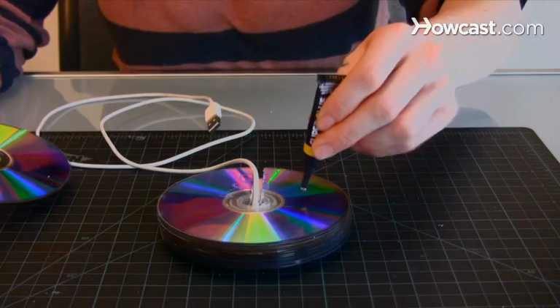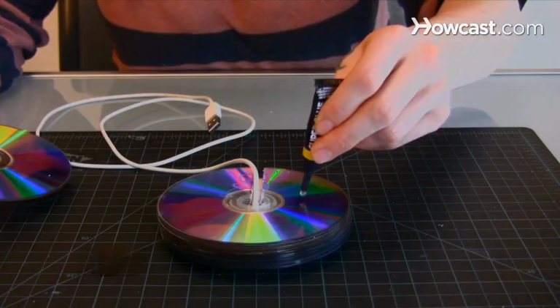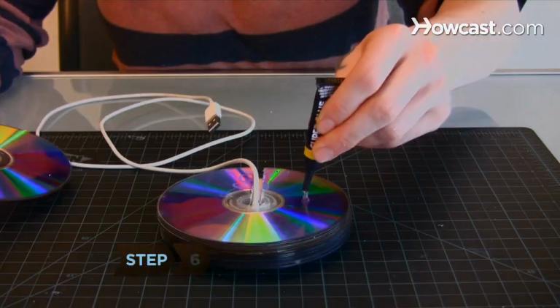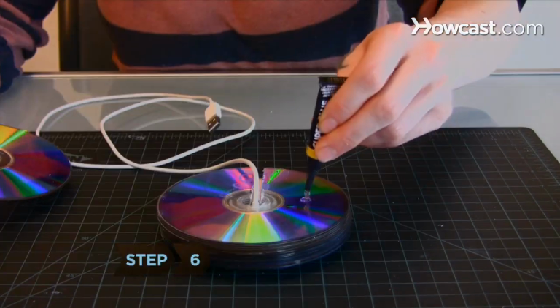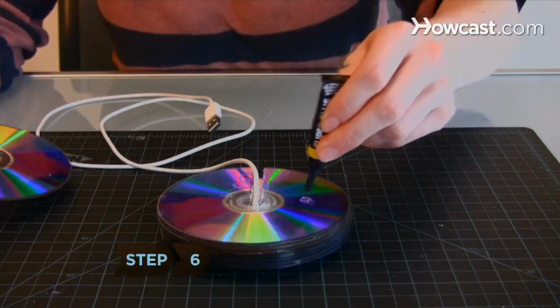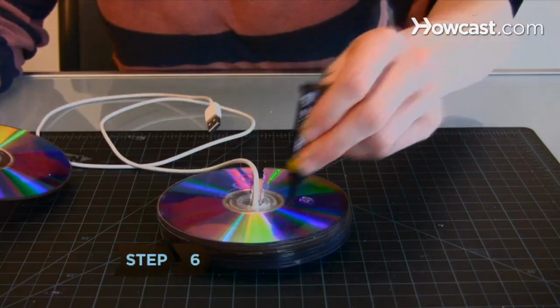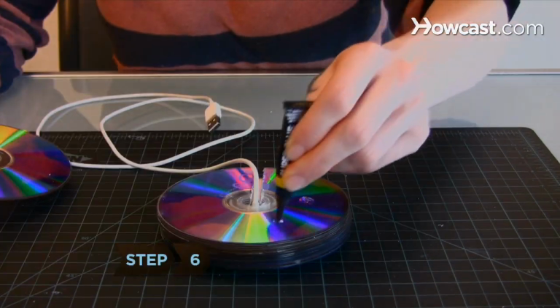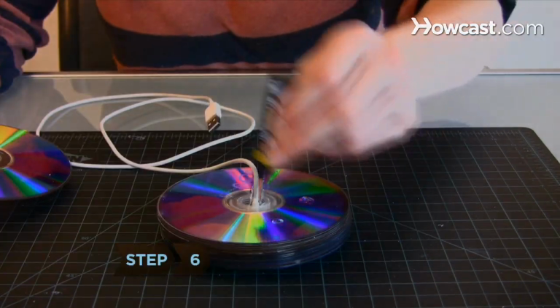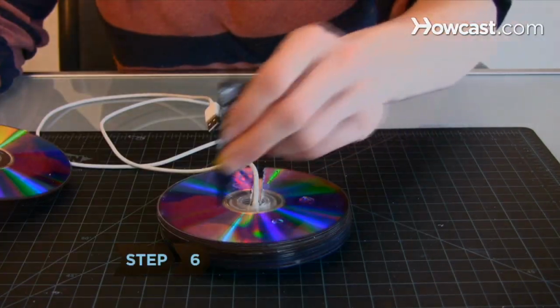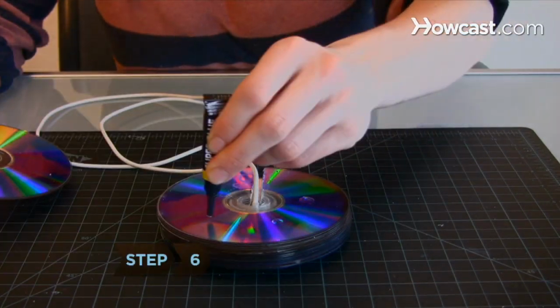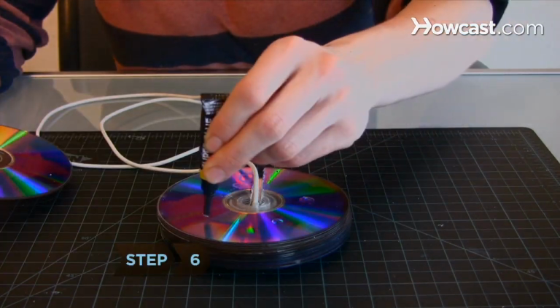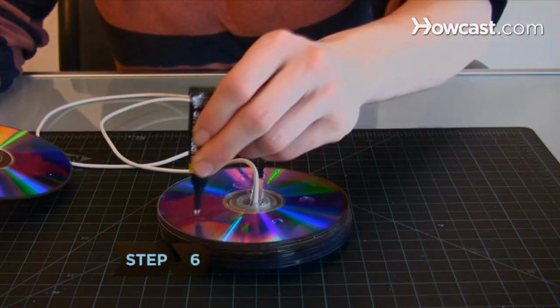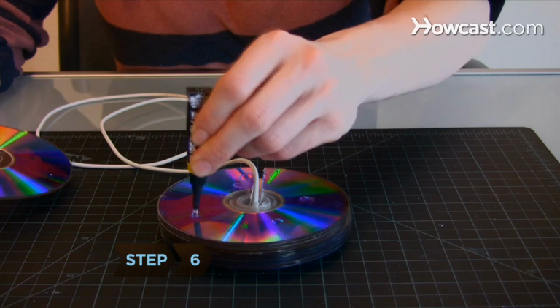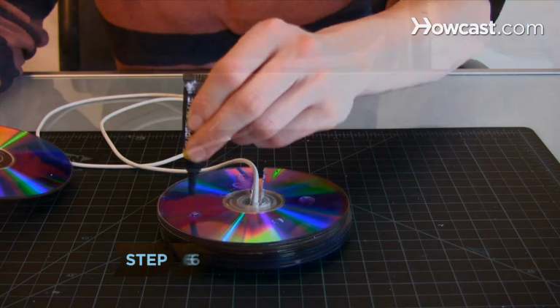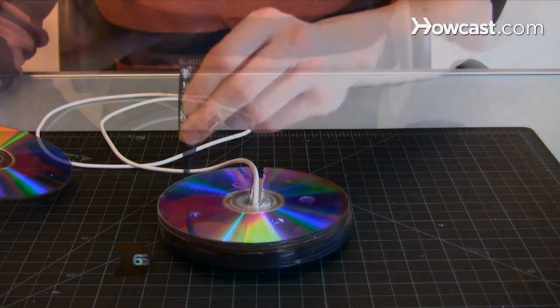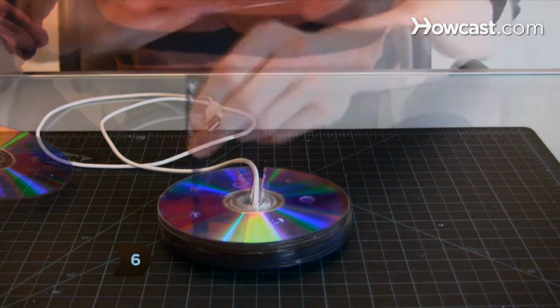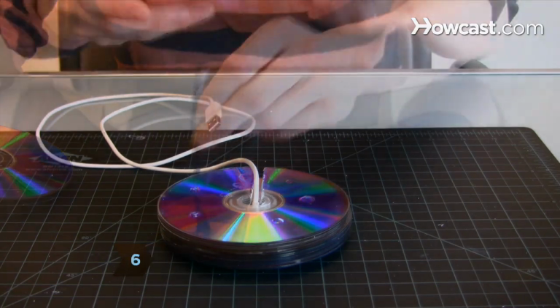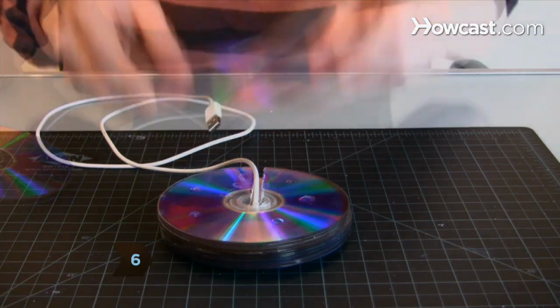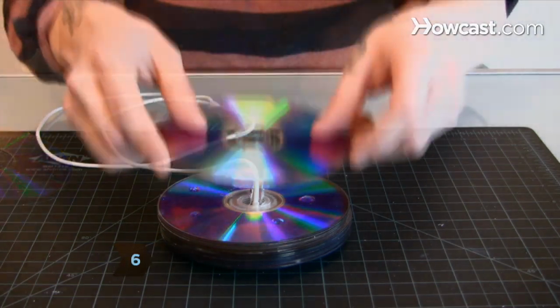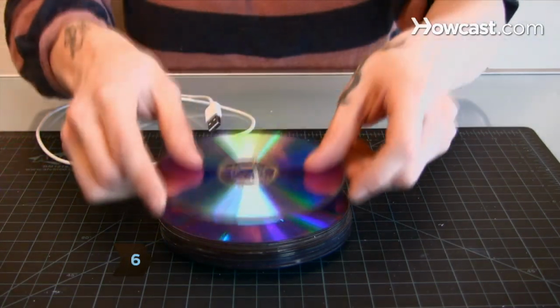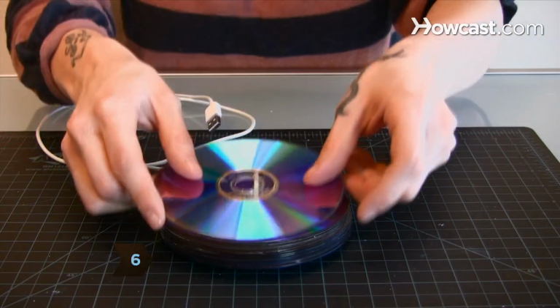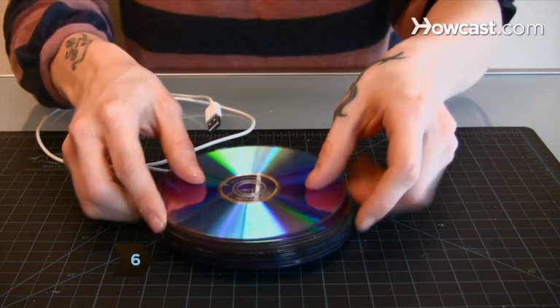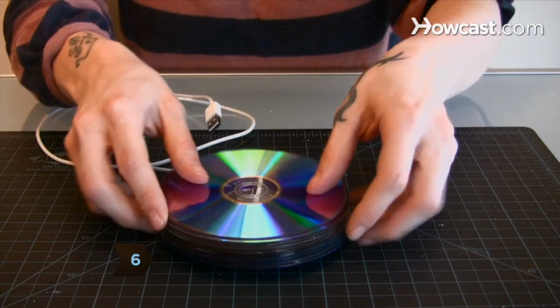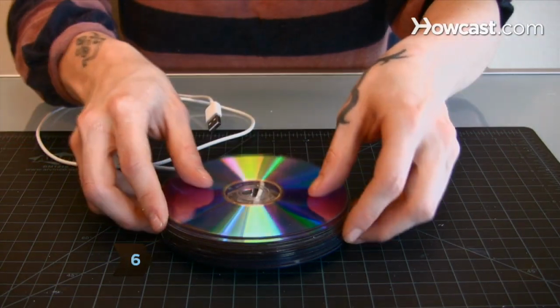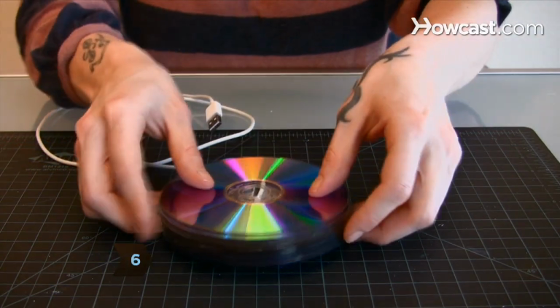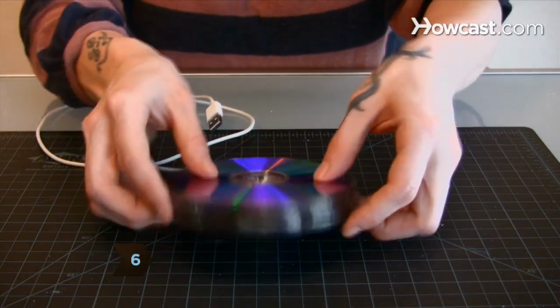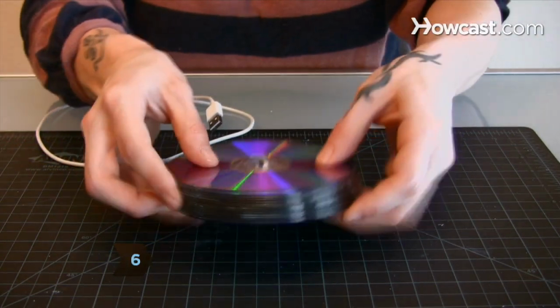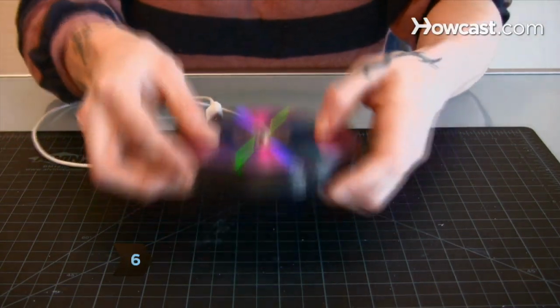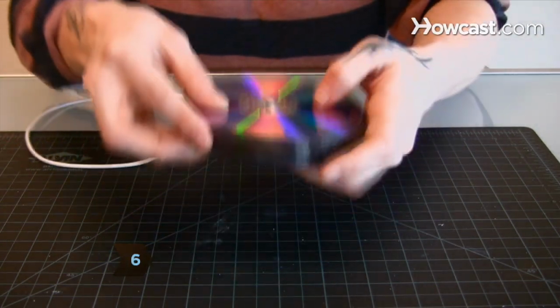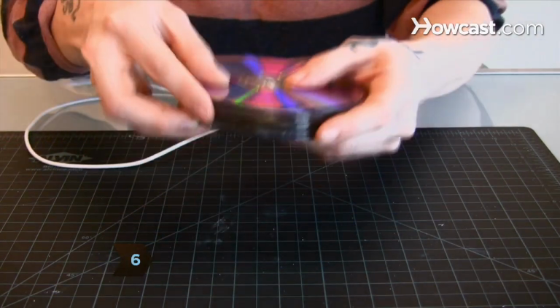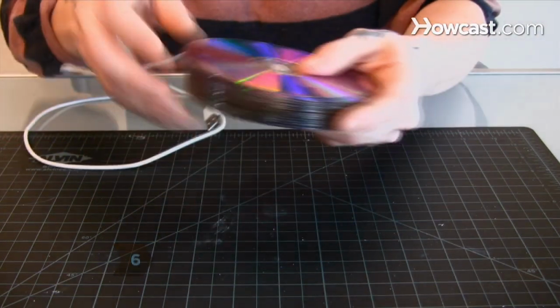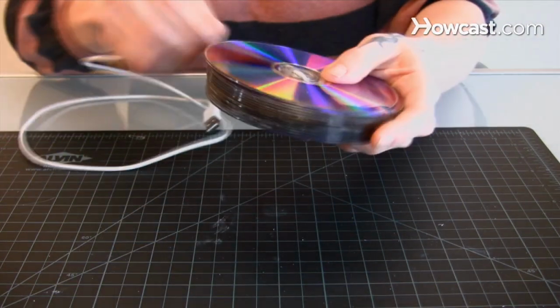Step 6. Glue a final, unaltered disk to the bottom of the stack to hide the cable channel.